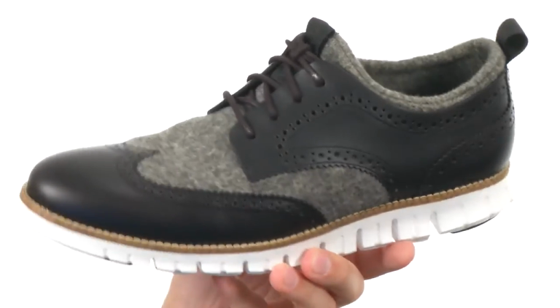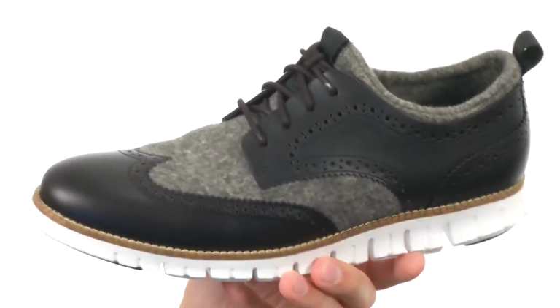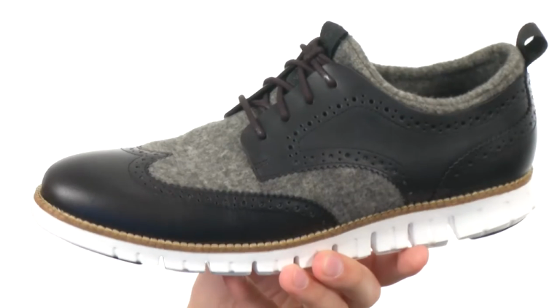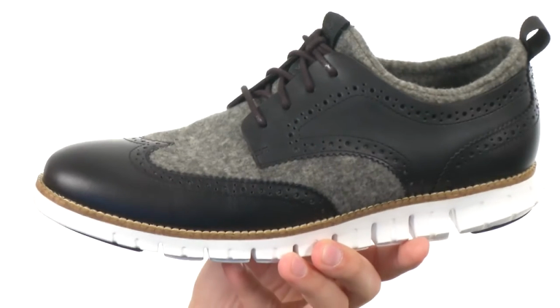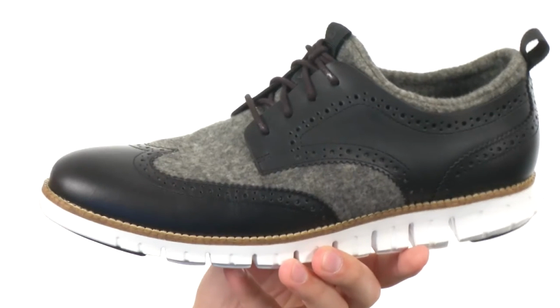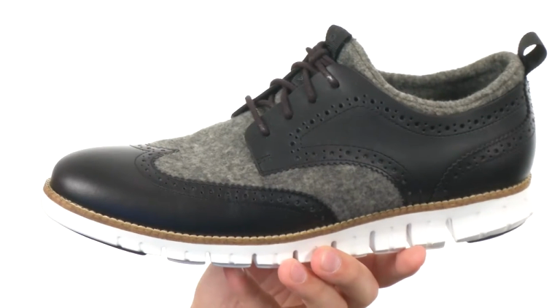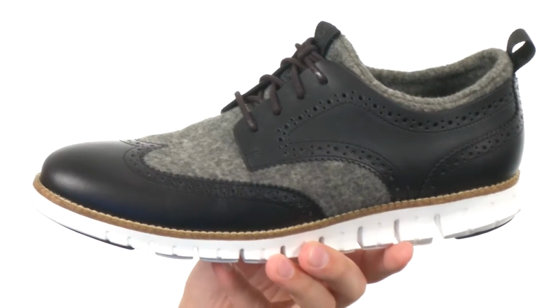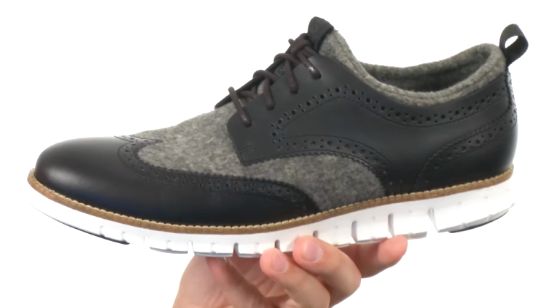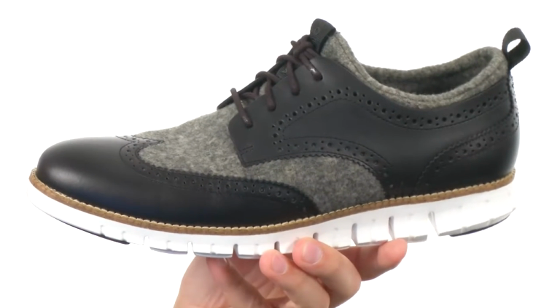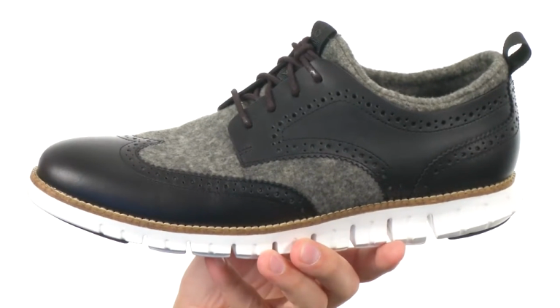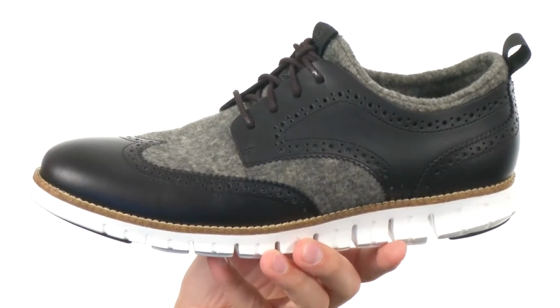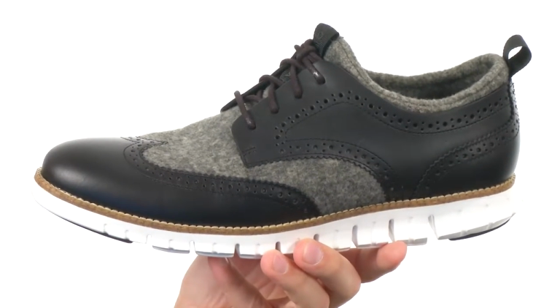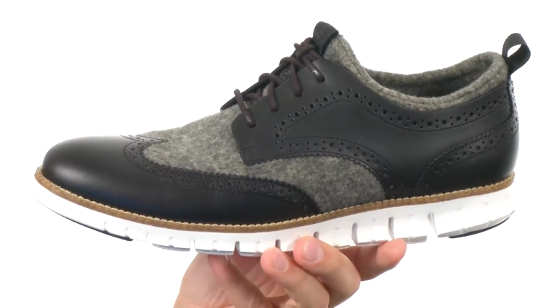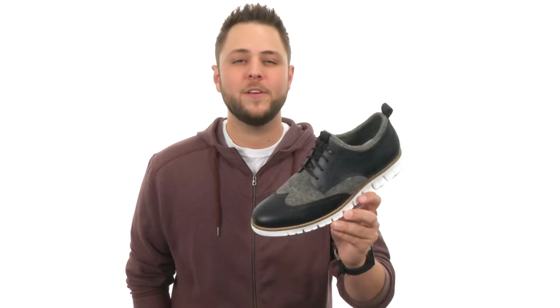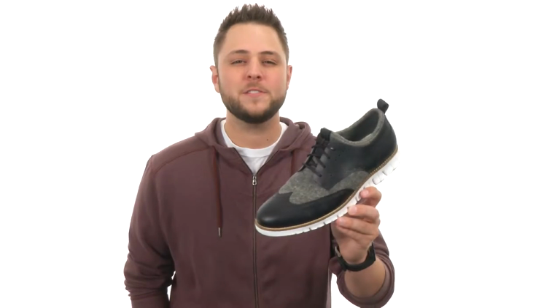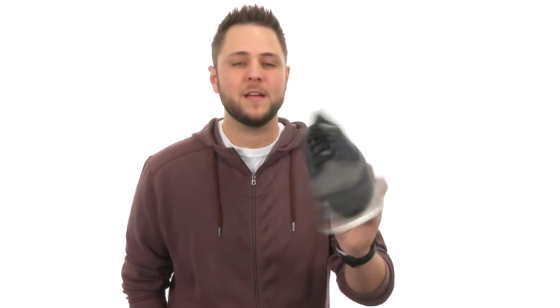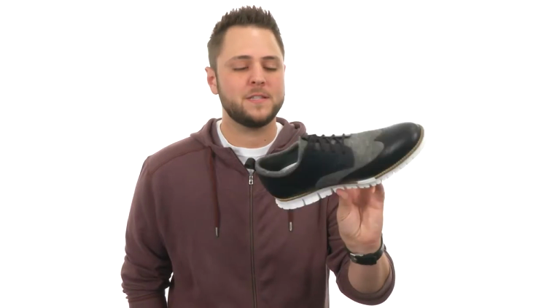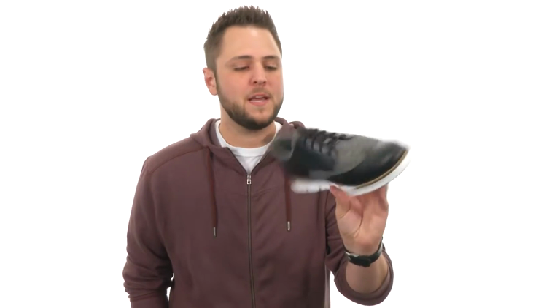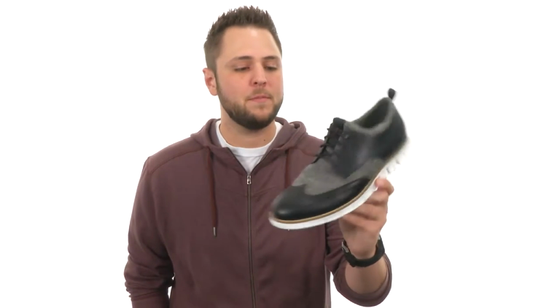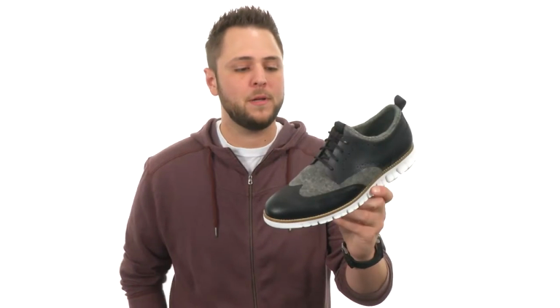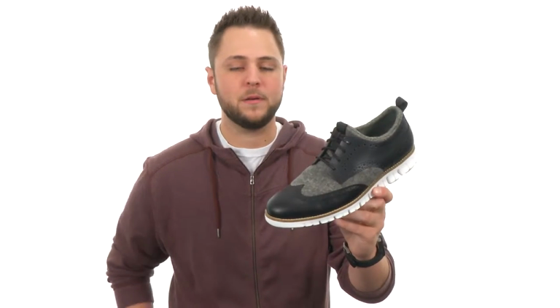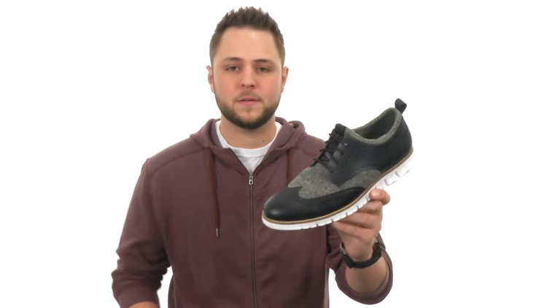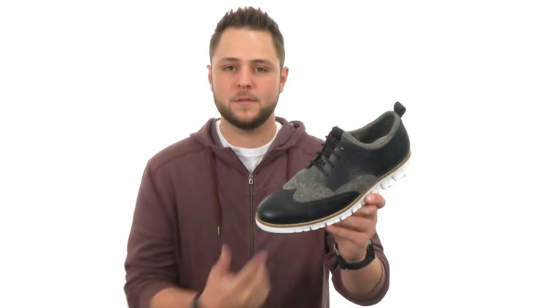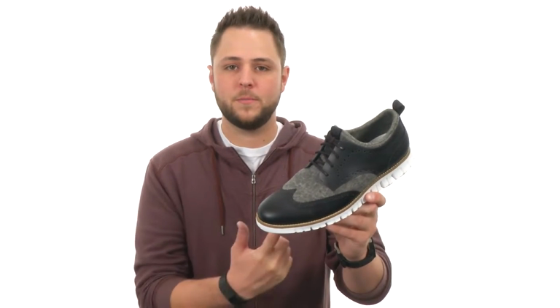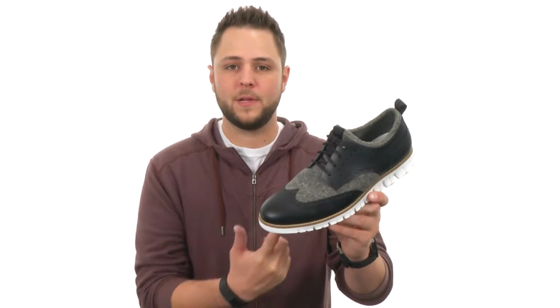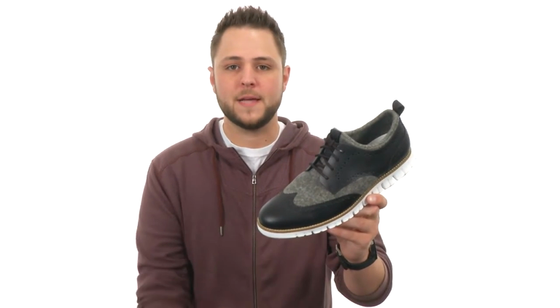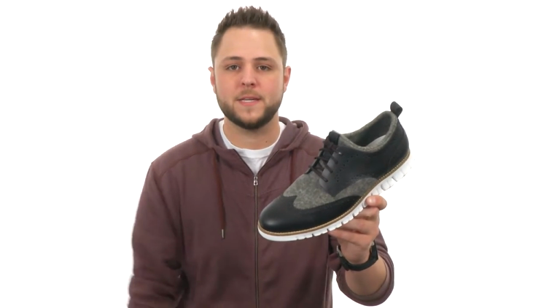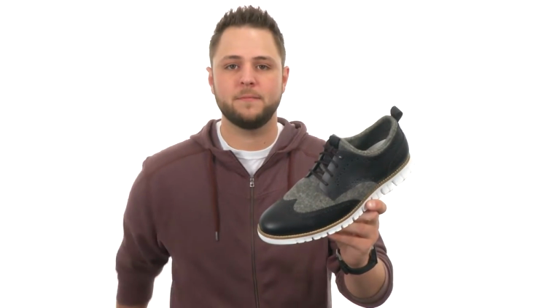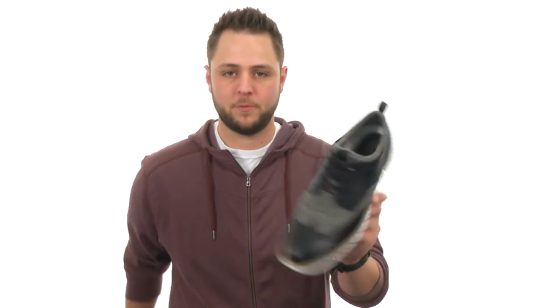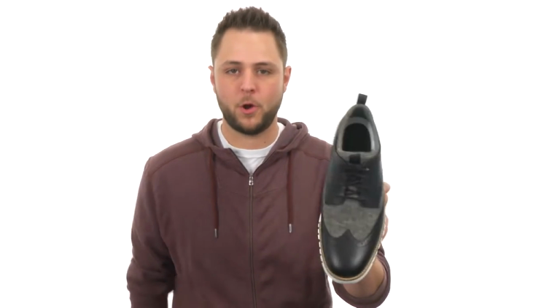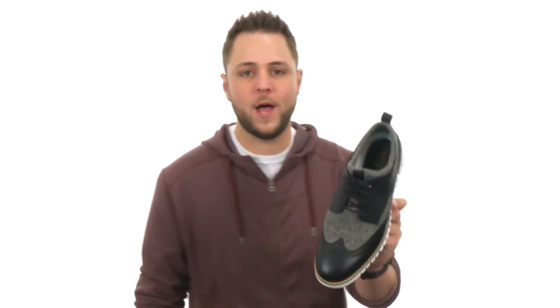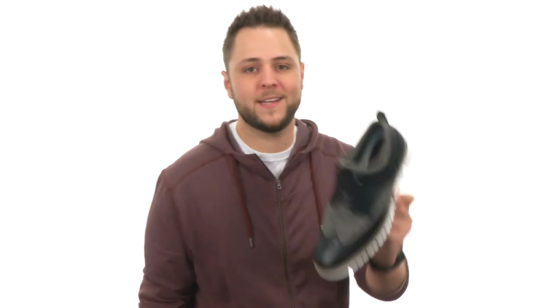So it's gonna feel like a comfy pair of sneakers — feels like a sneaker, but it looks super classy from Cole Haan.